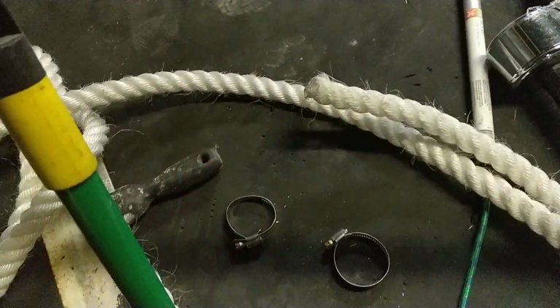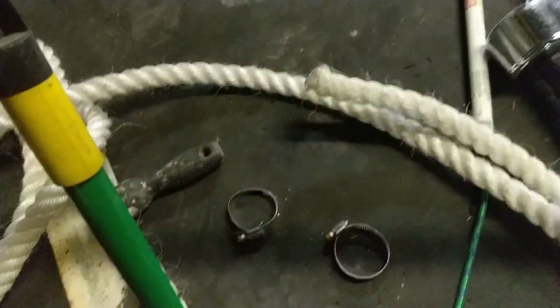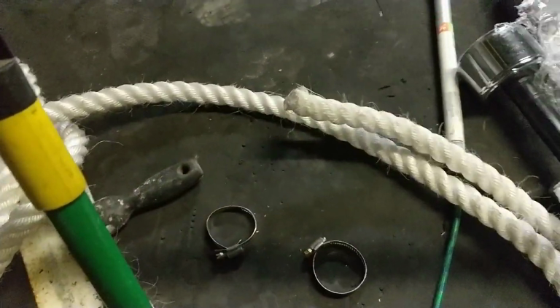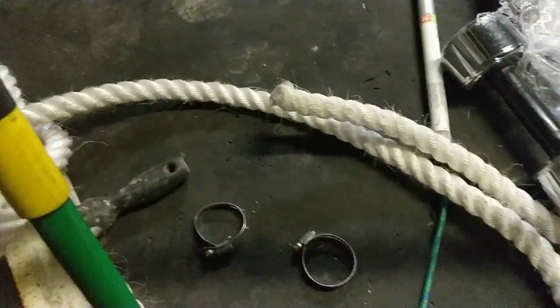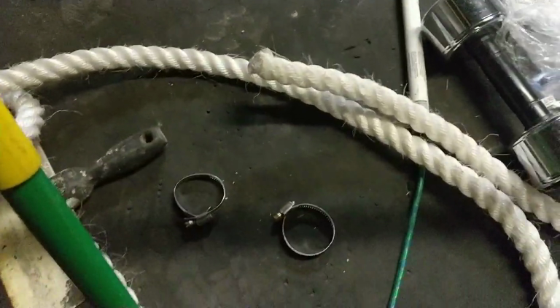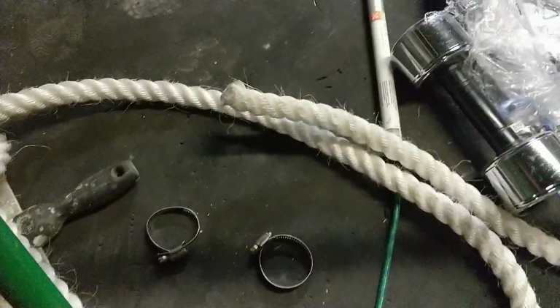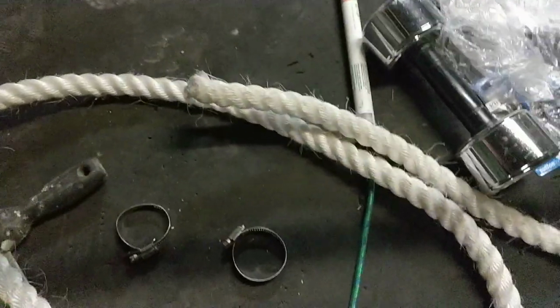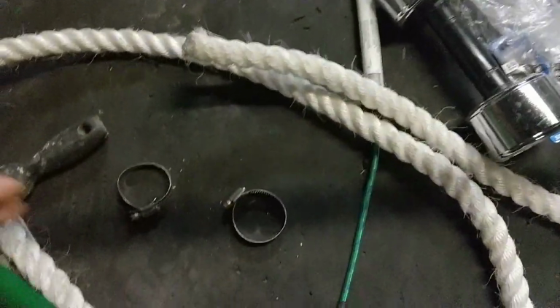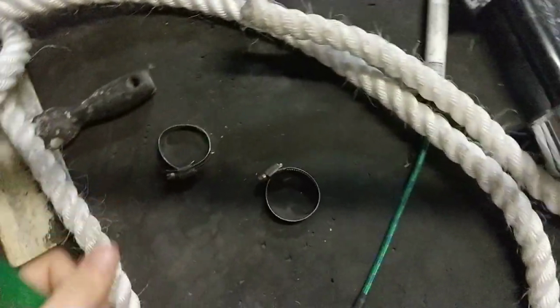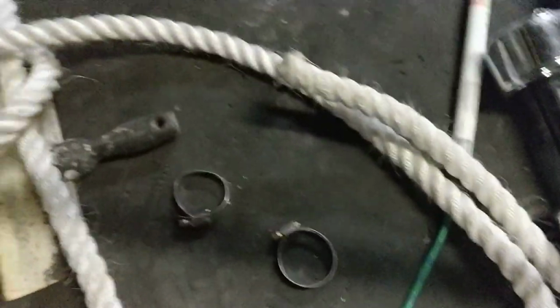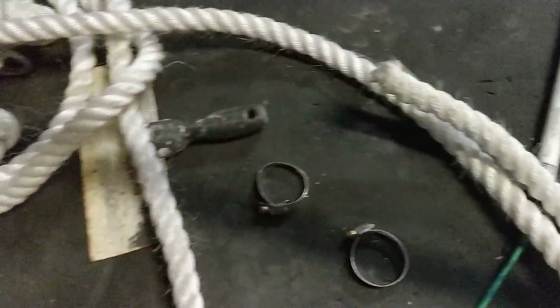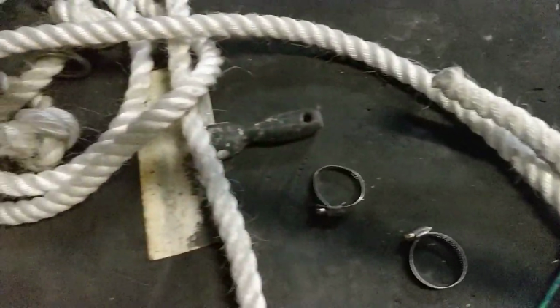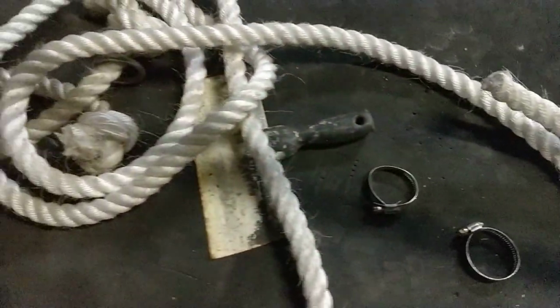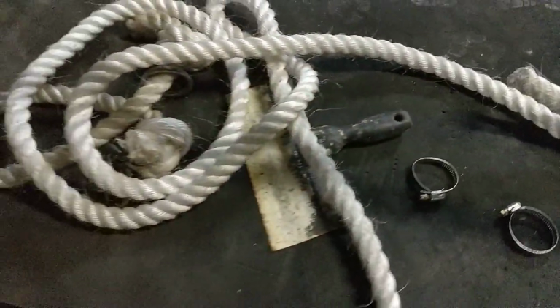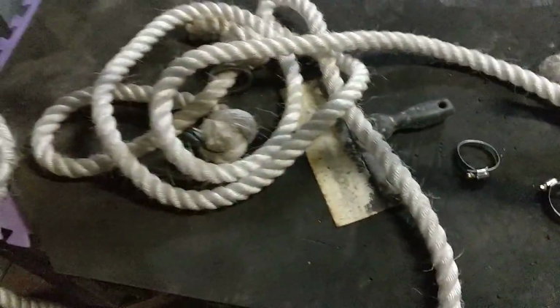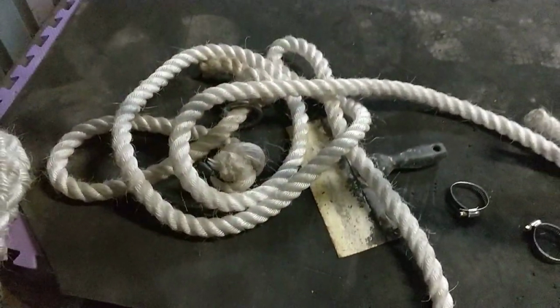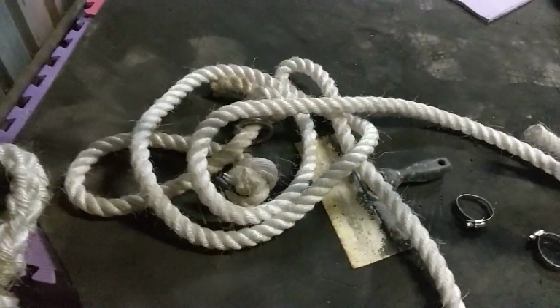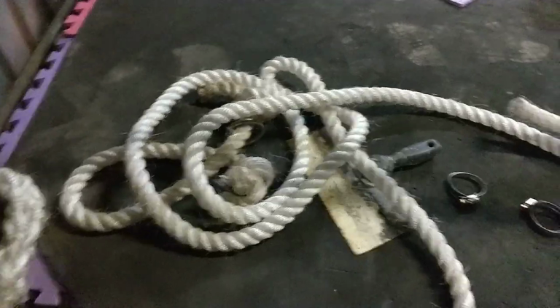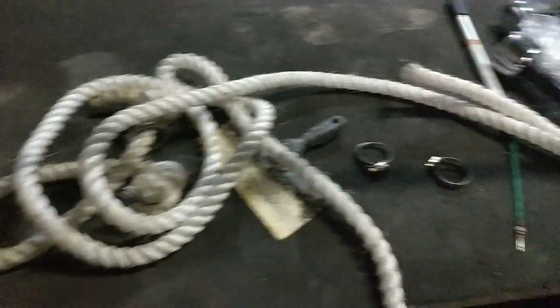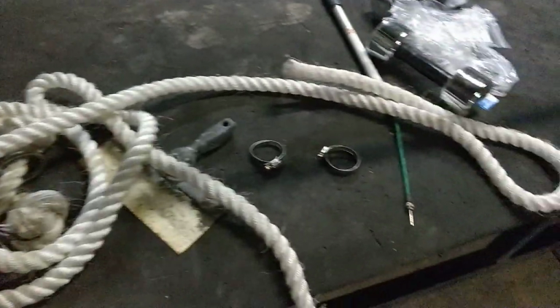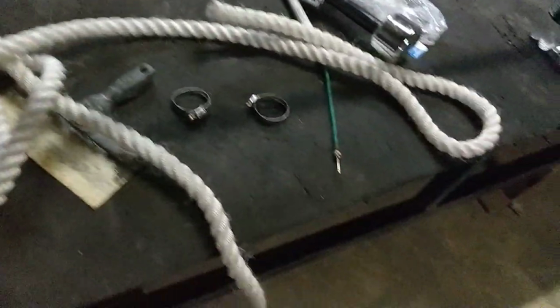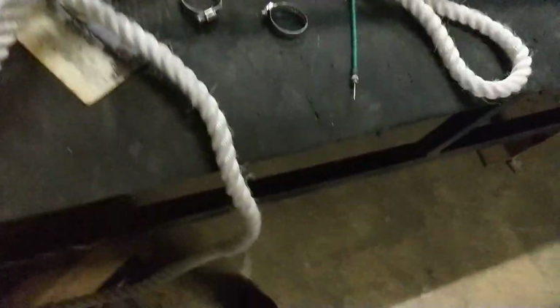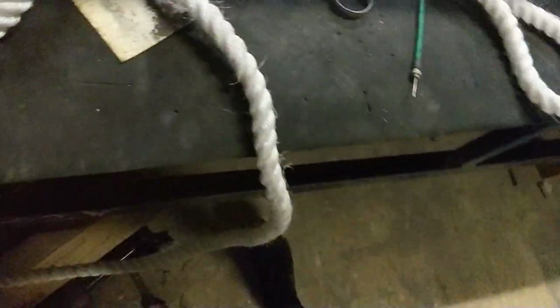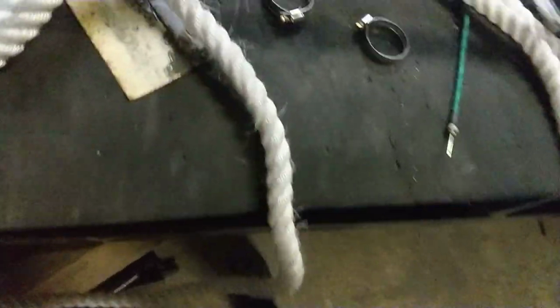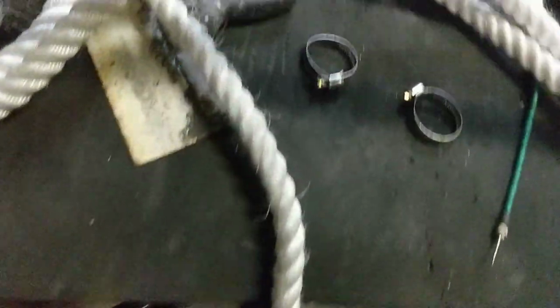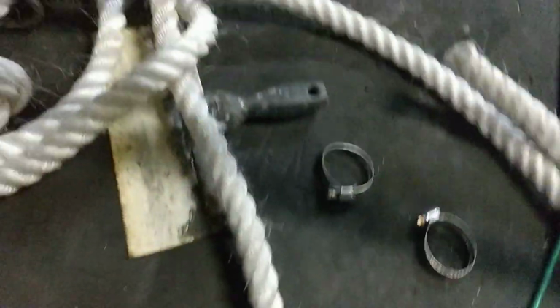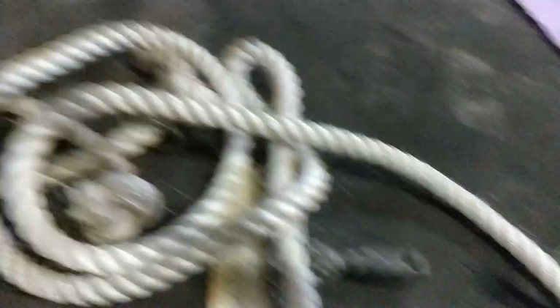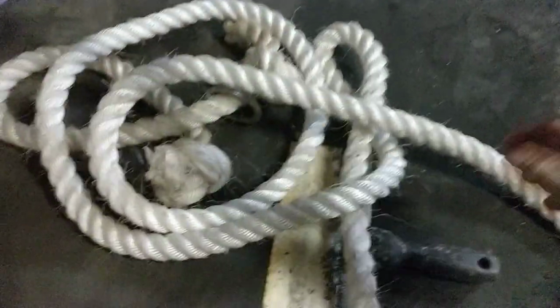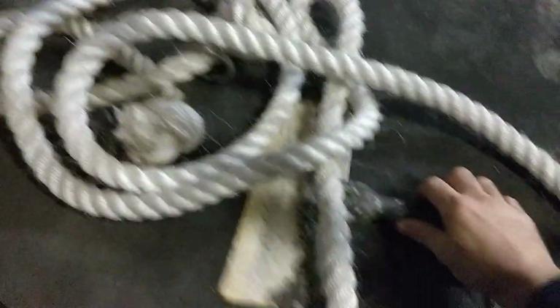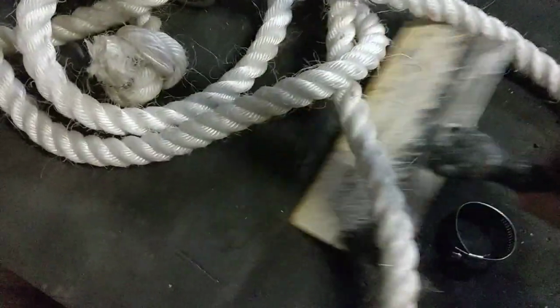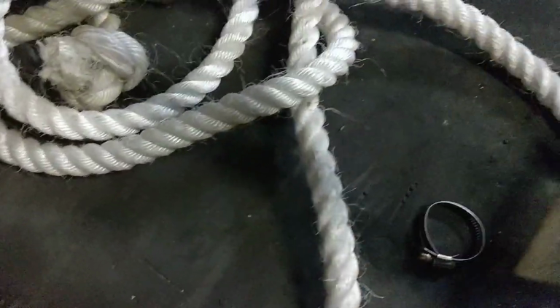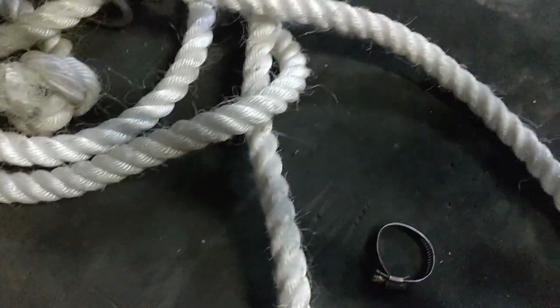This is my multi-purpose shed — it's not just for the ring. There's crap everywhere.